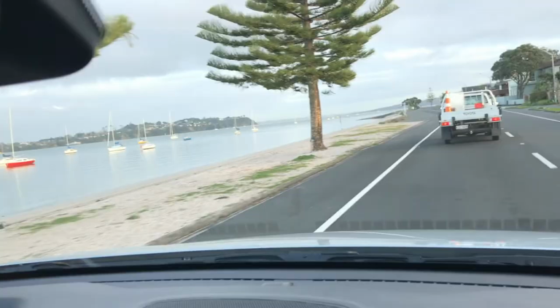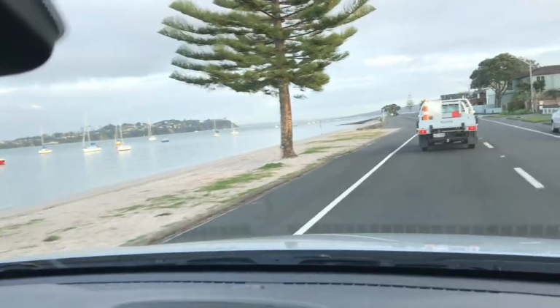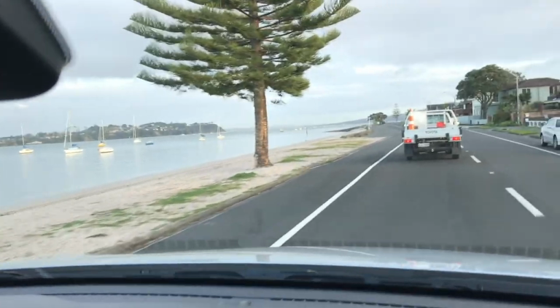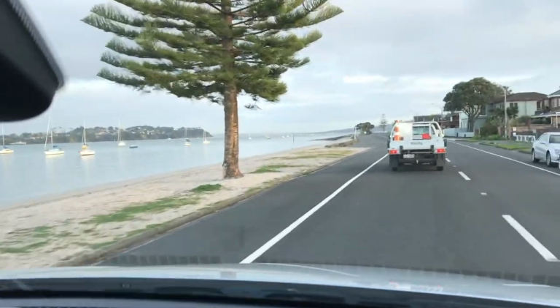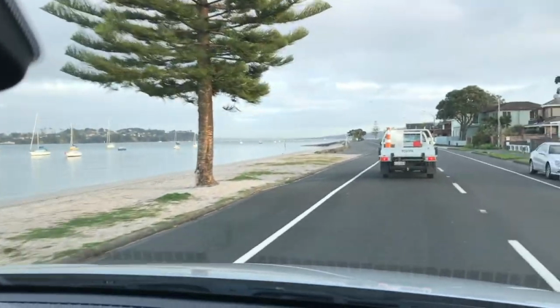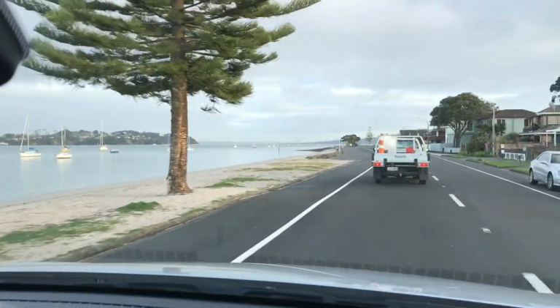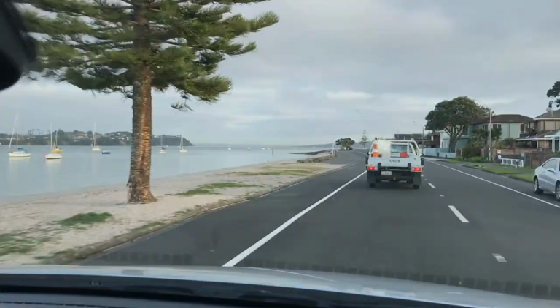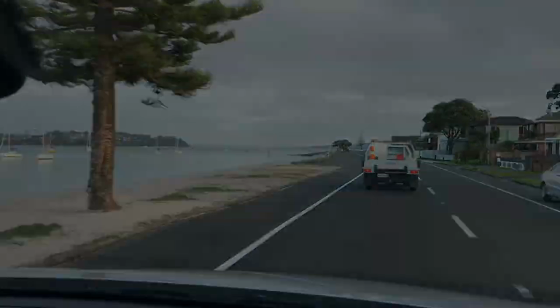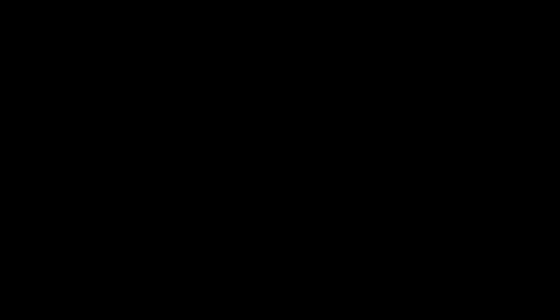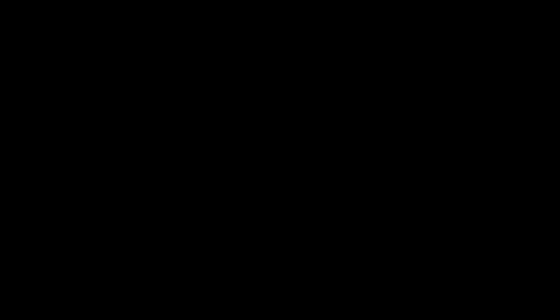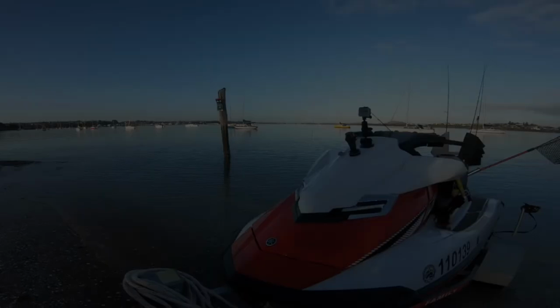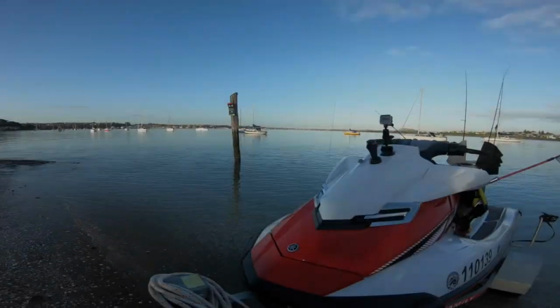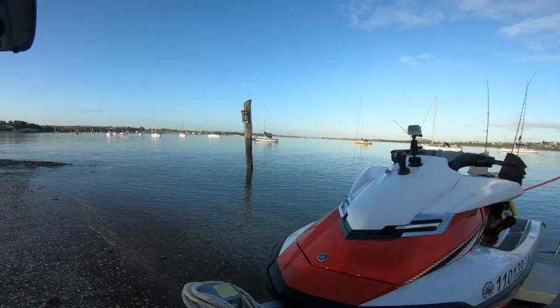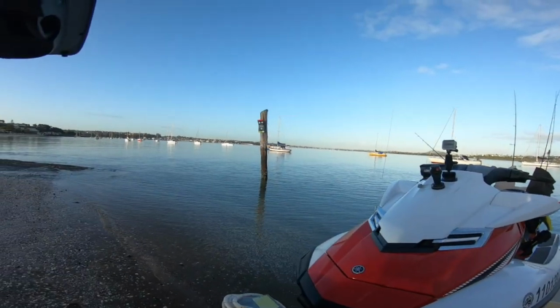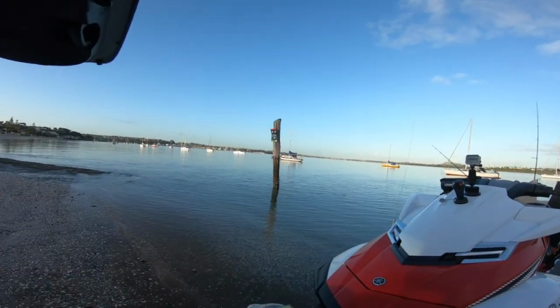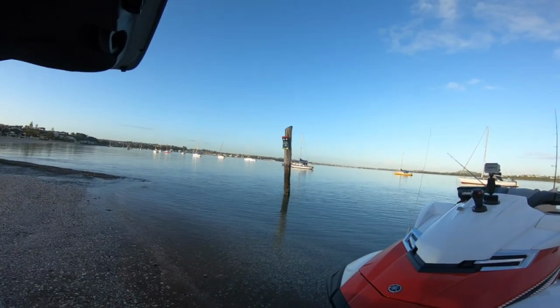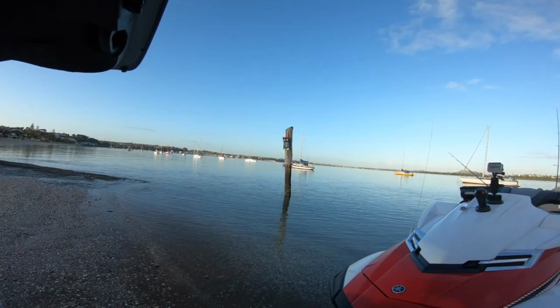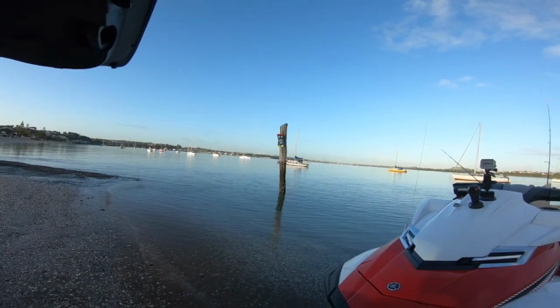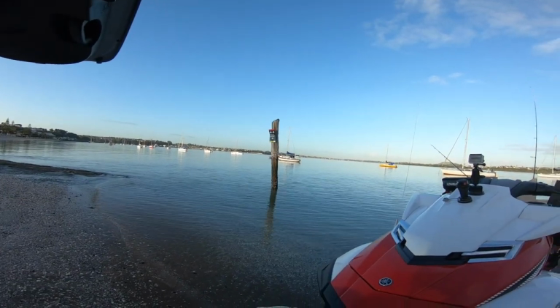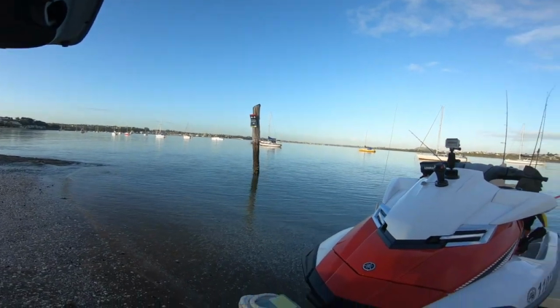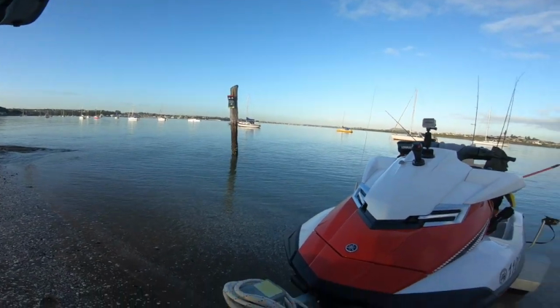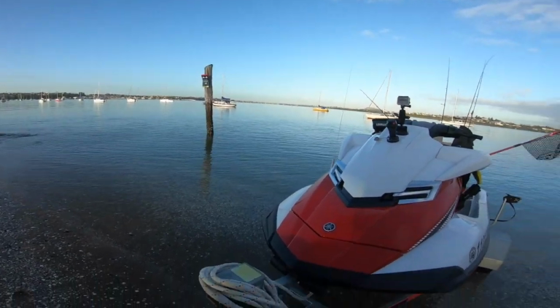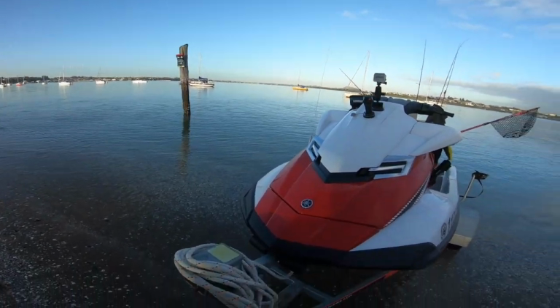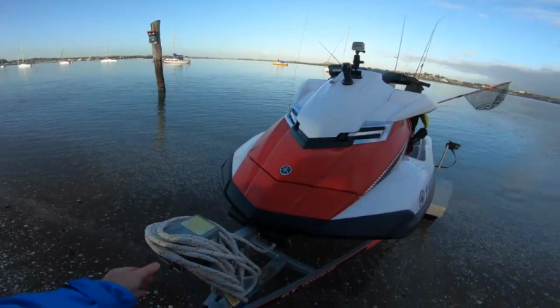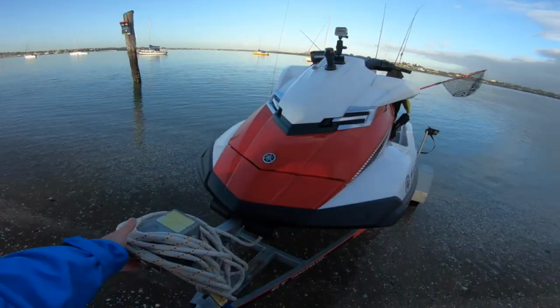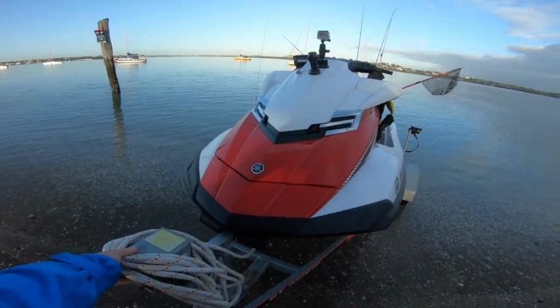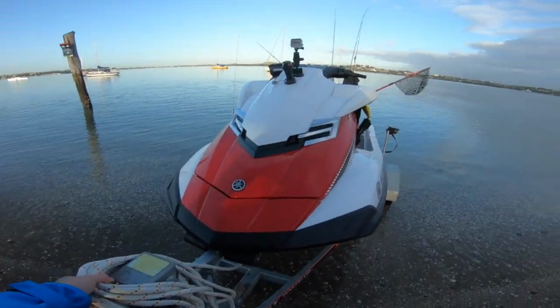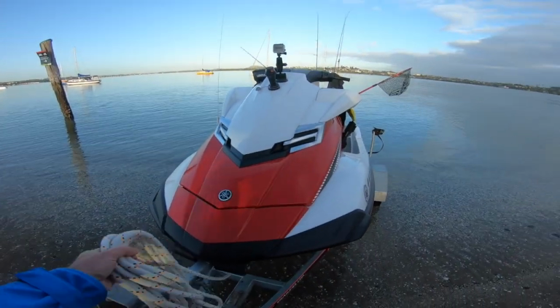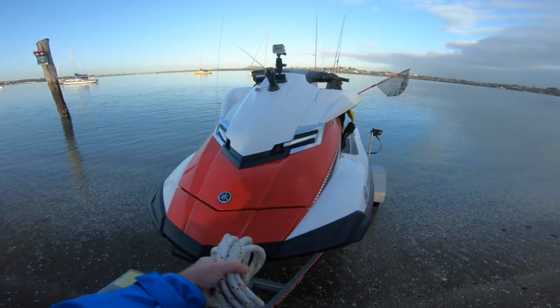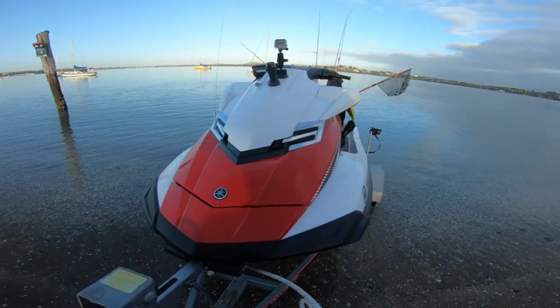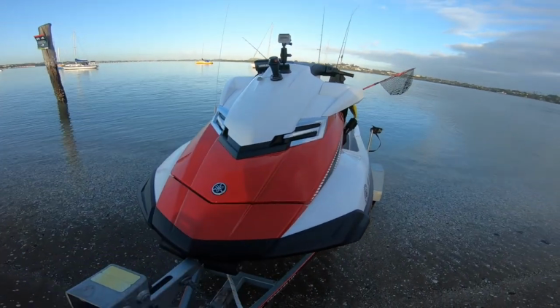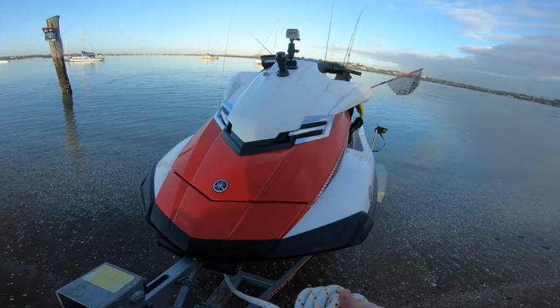All right, here comes a ferry so I want to get this thing launched before the ferry comes.